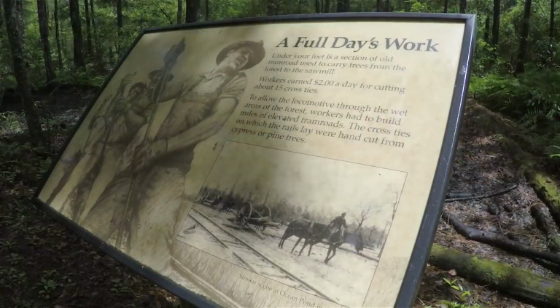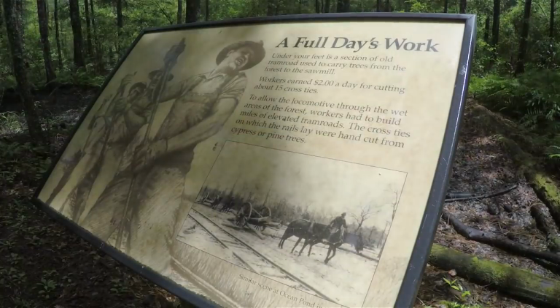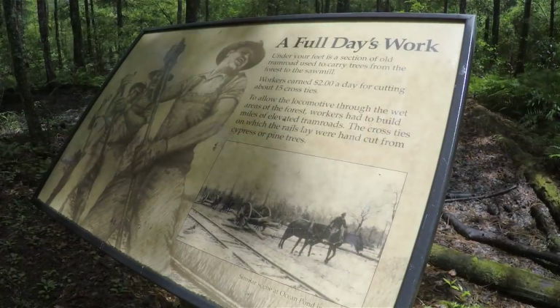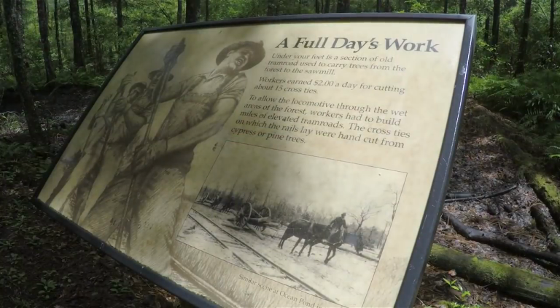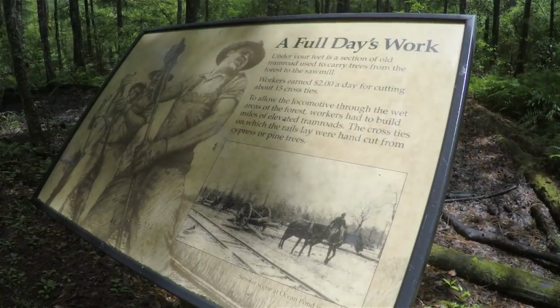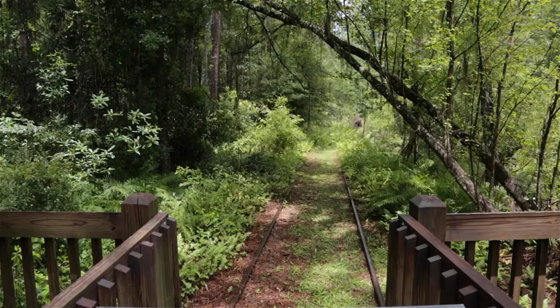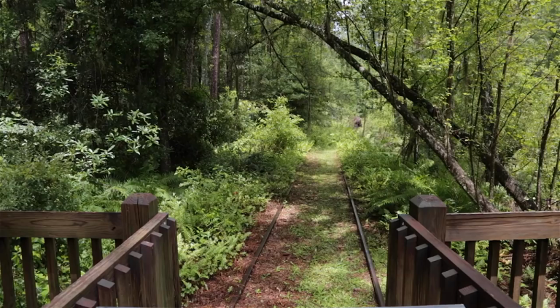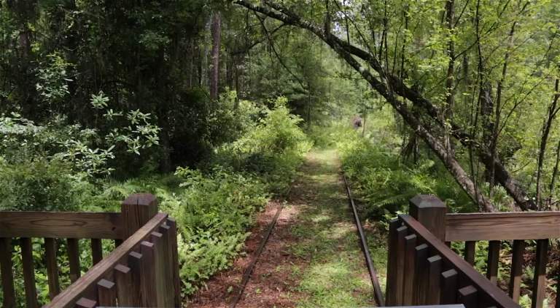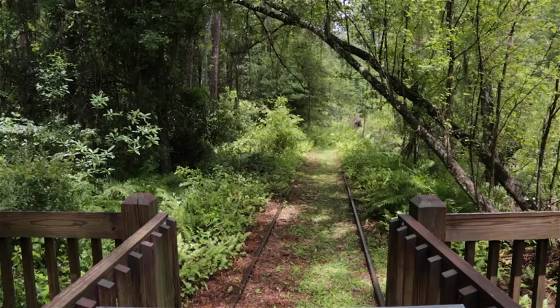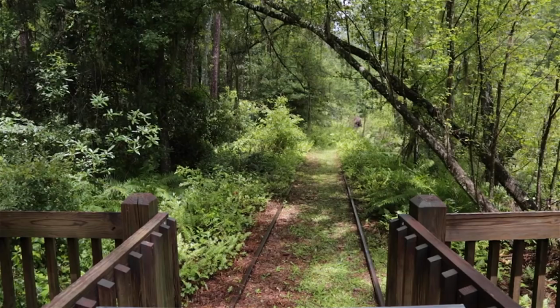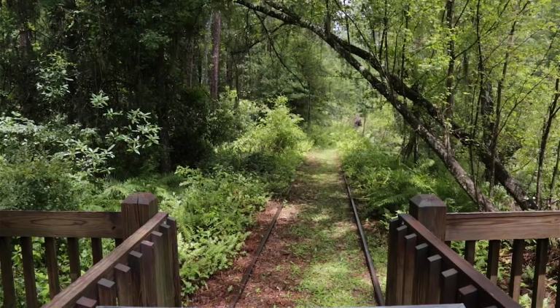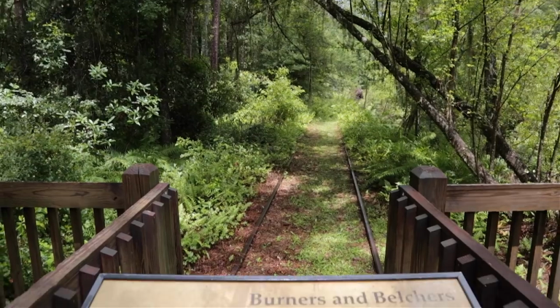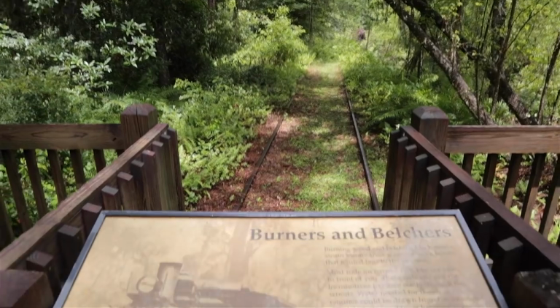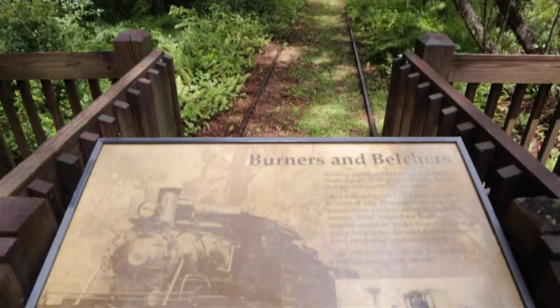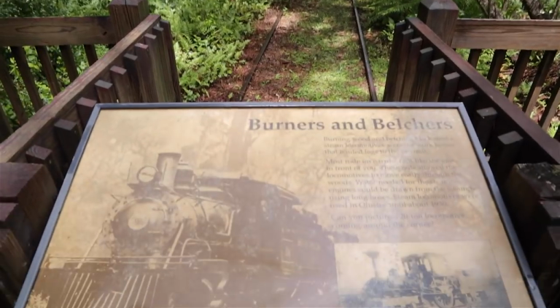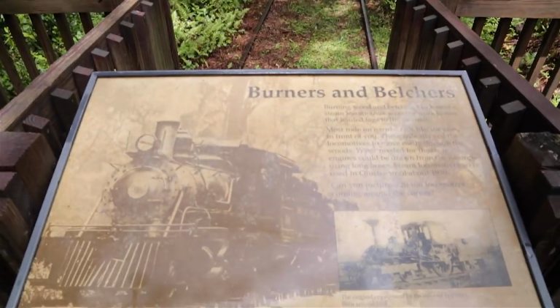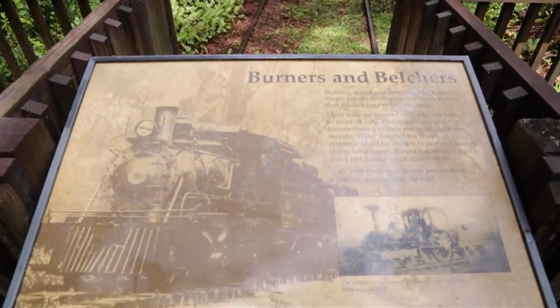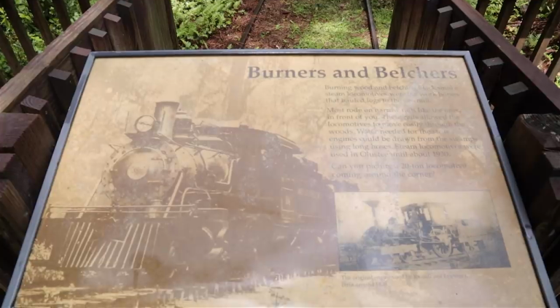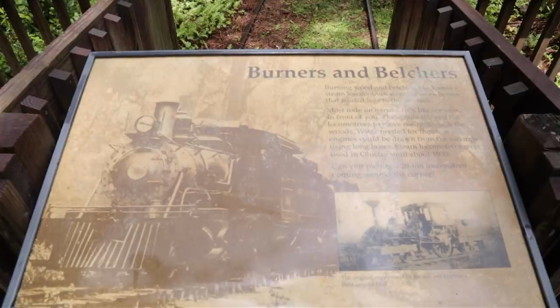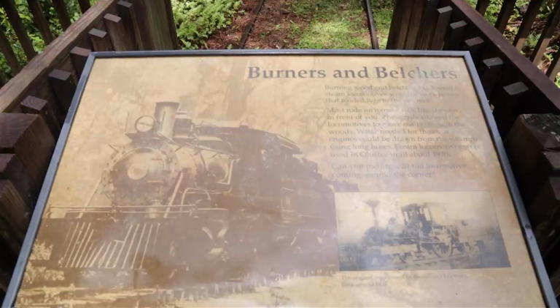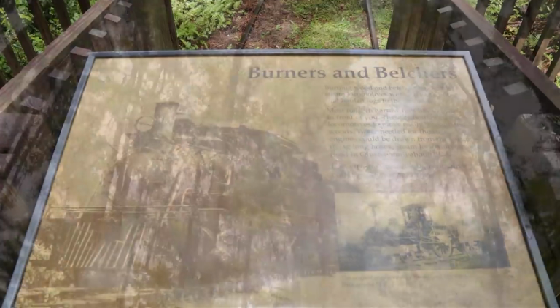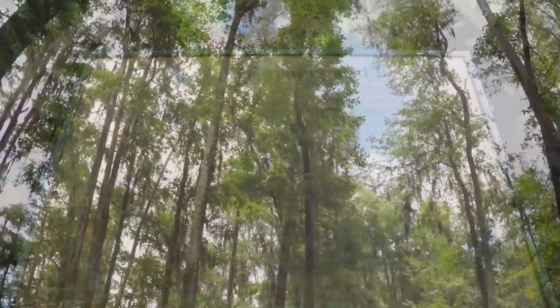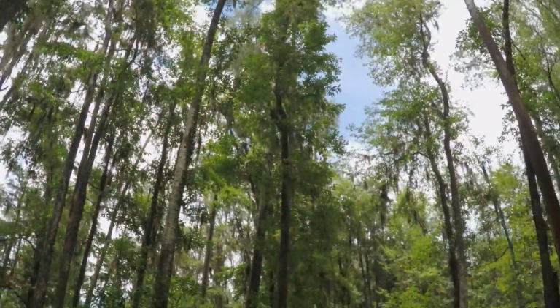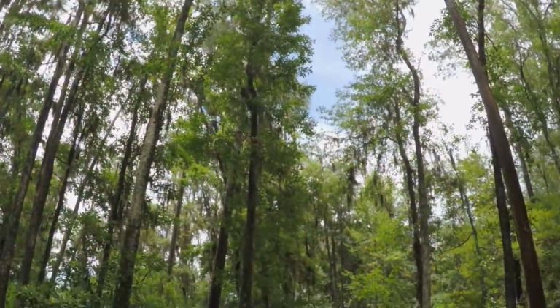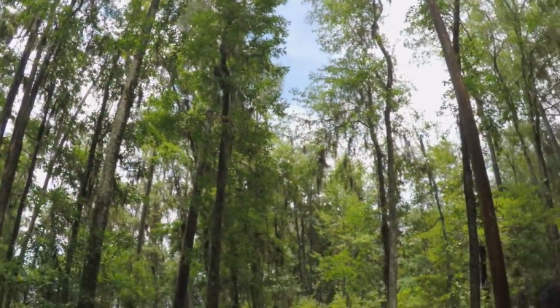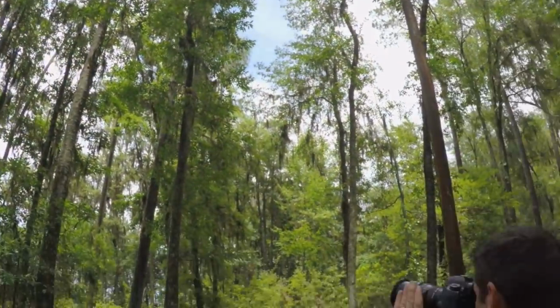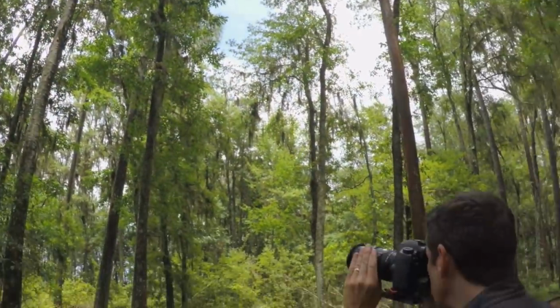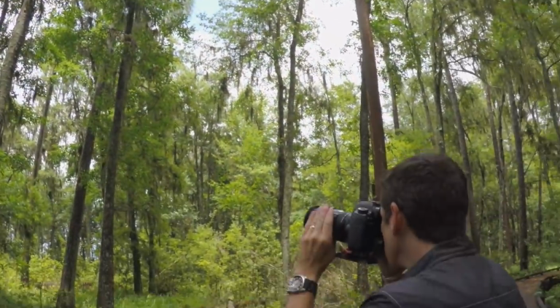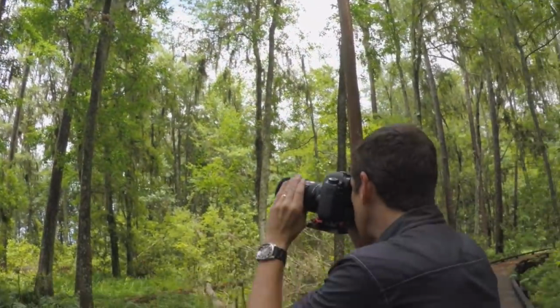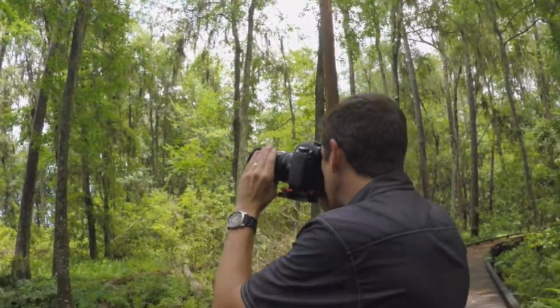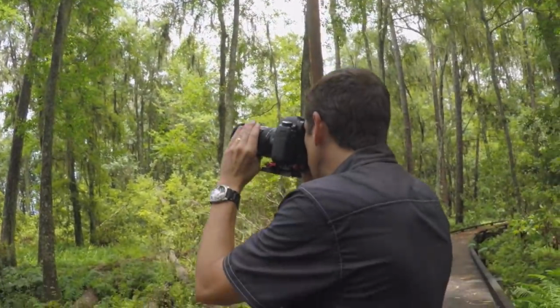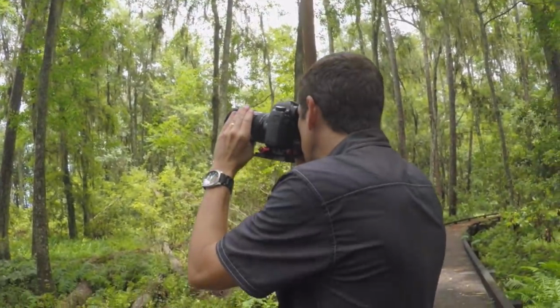There are historic hikes like the trampled trail, a relic of the area's sawmill history, and trails built for bird and photography lovers.